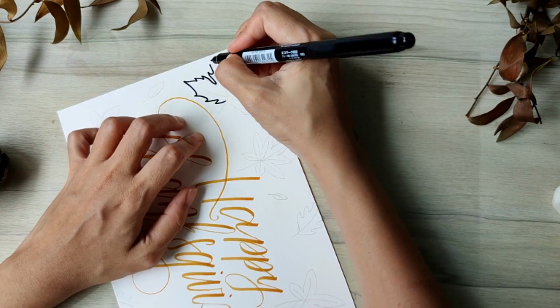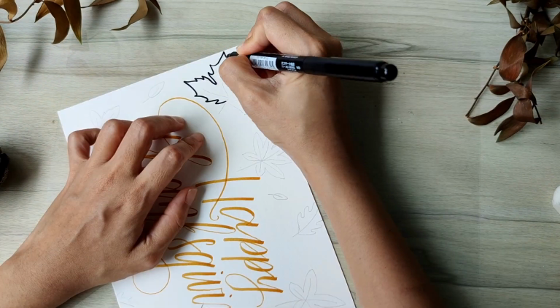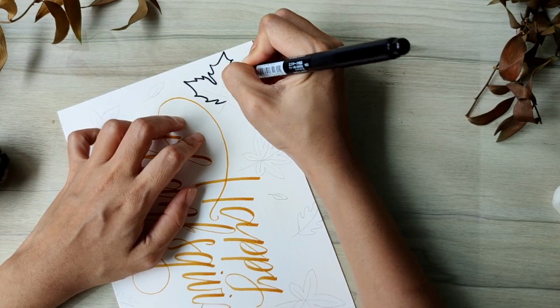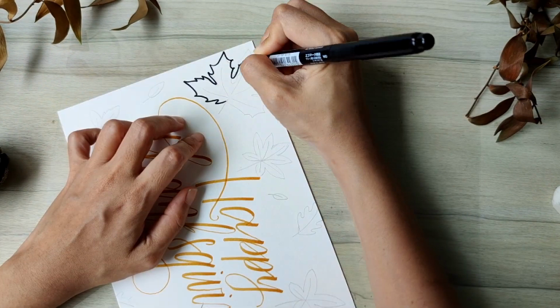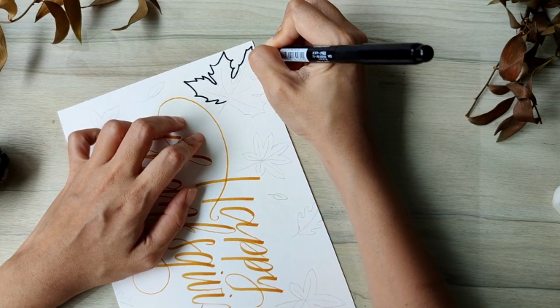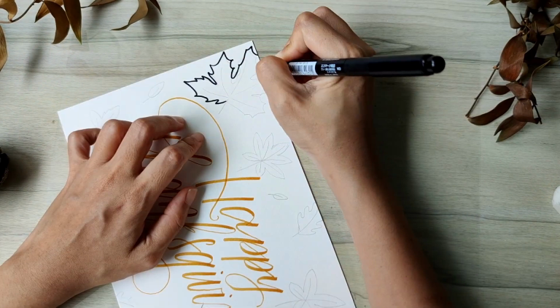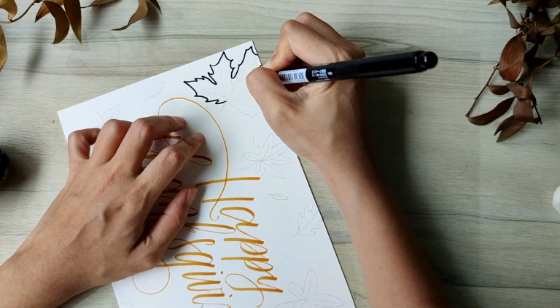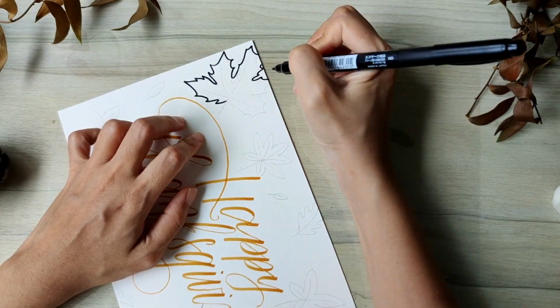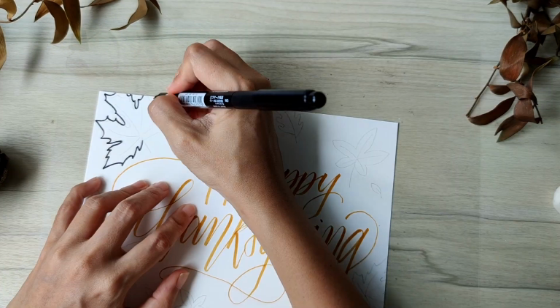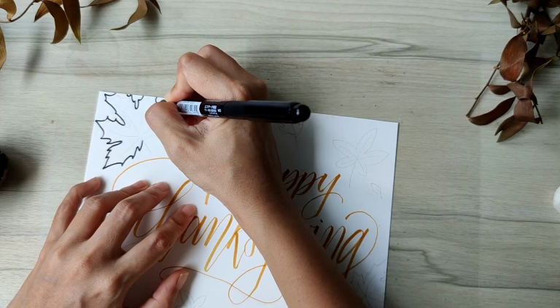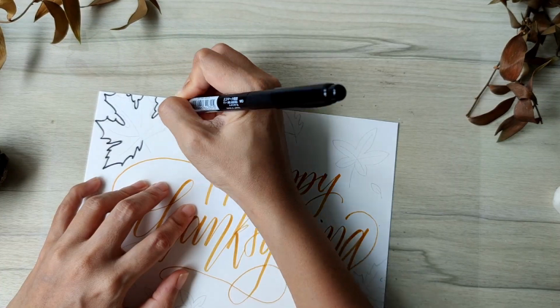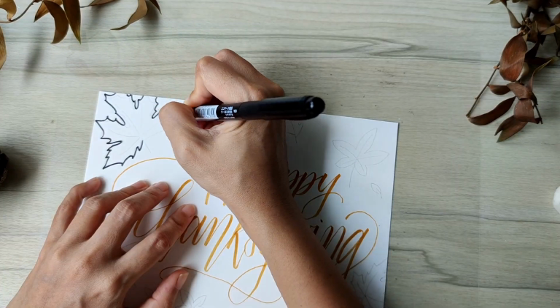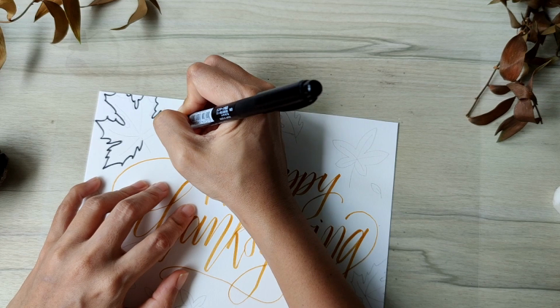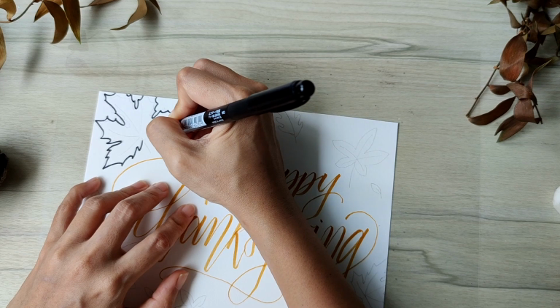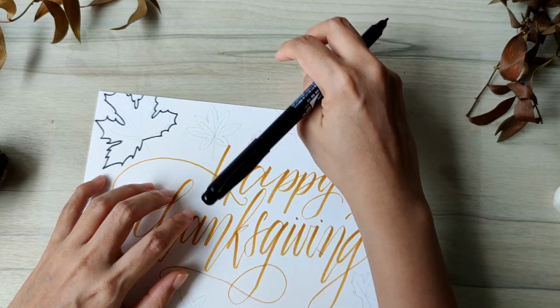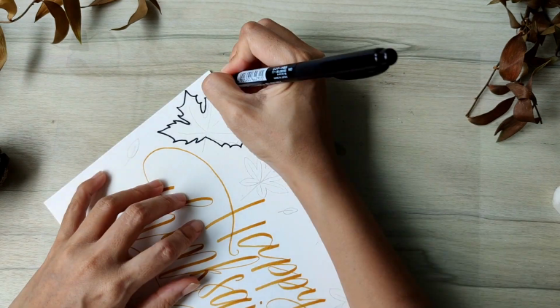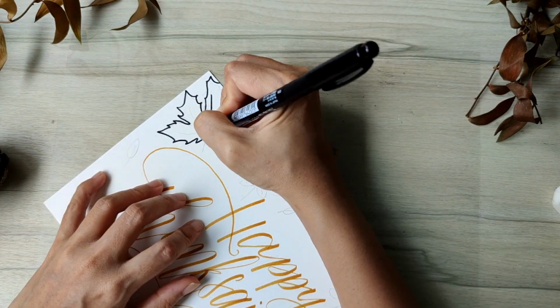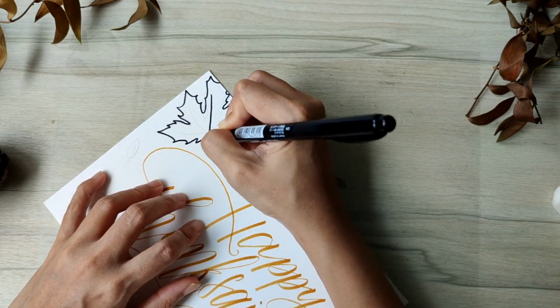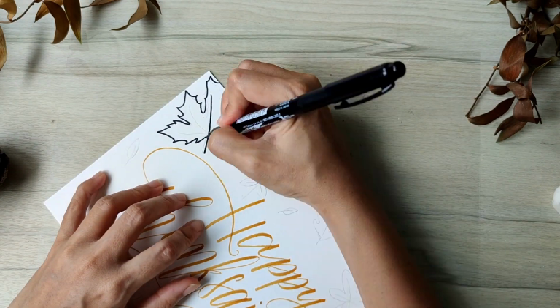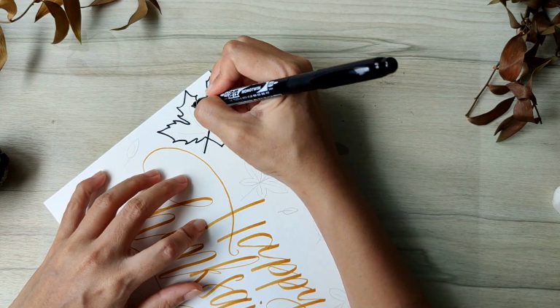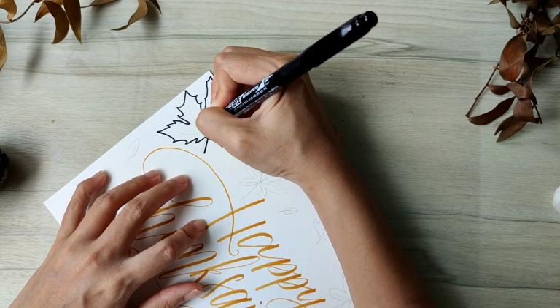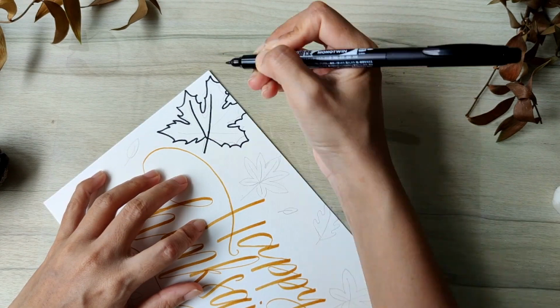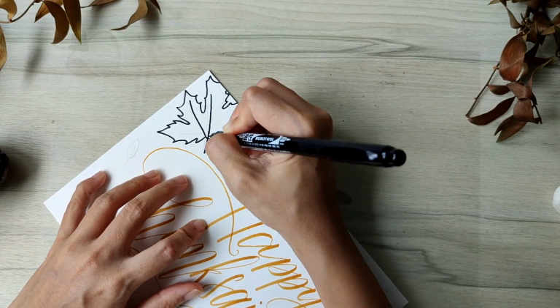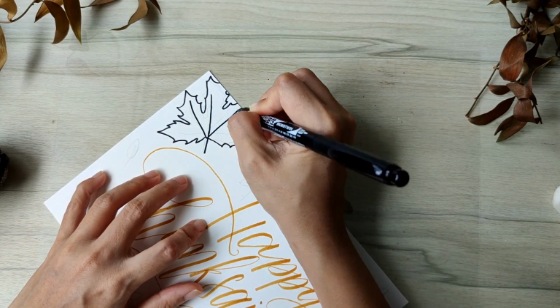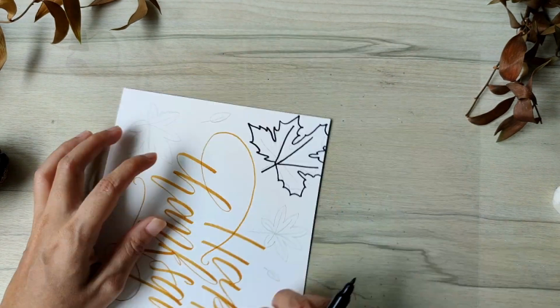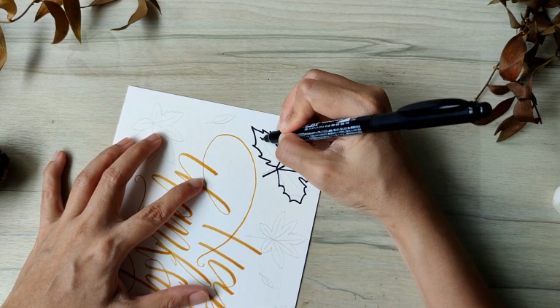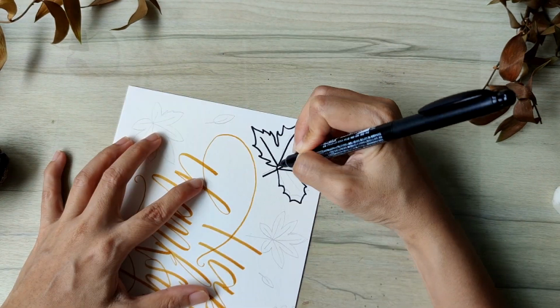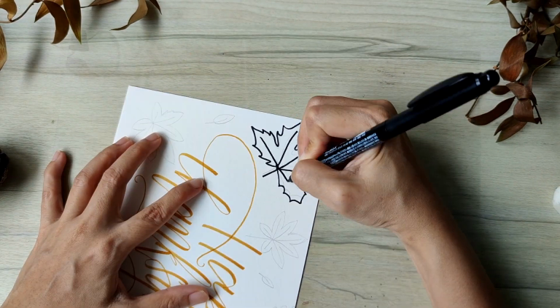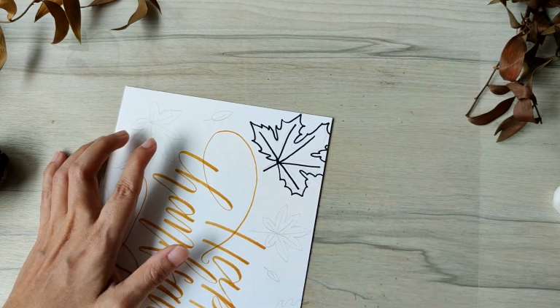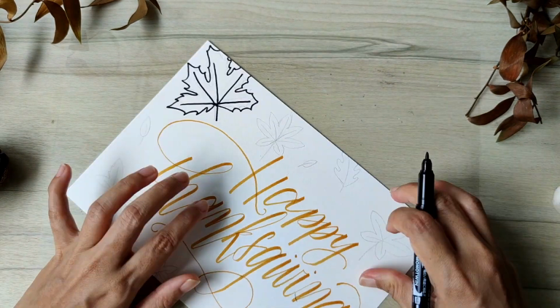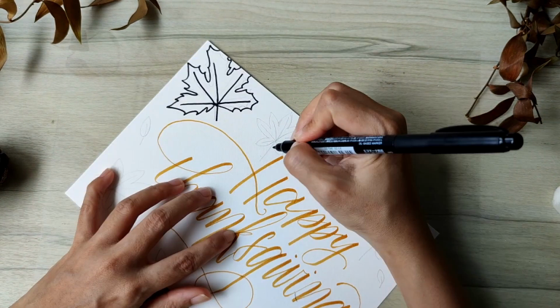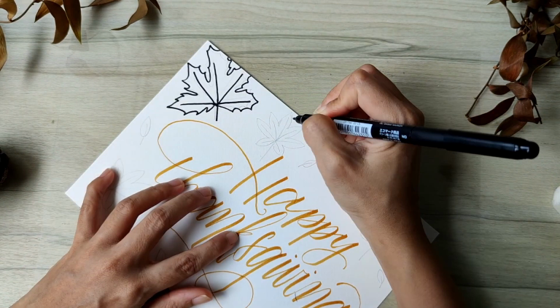Similarly, I will use the bigger pen tip for the stem, the ribs, and the leaf outline.